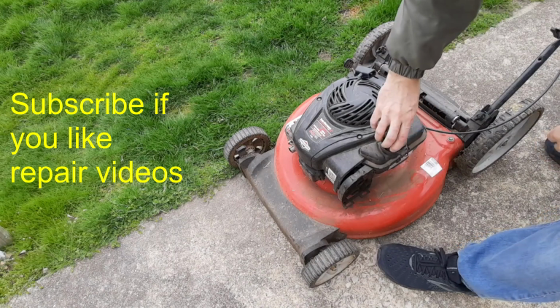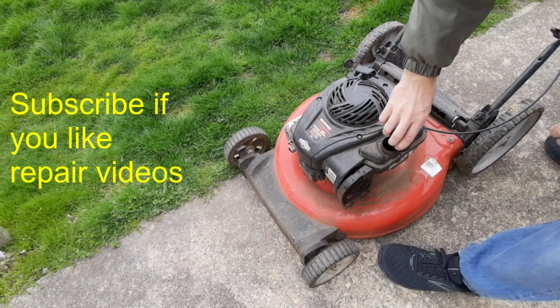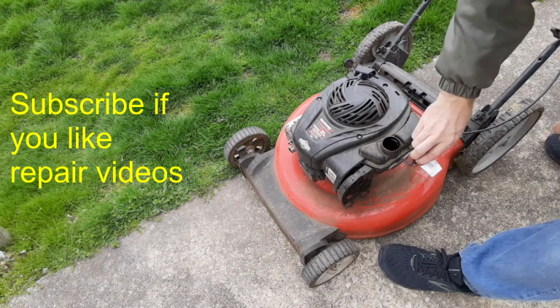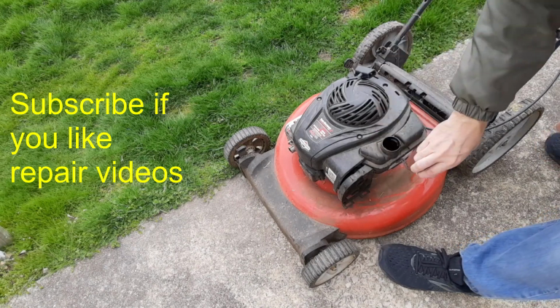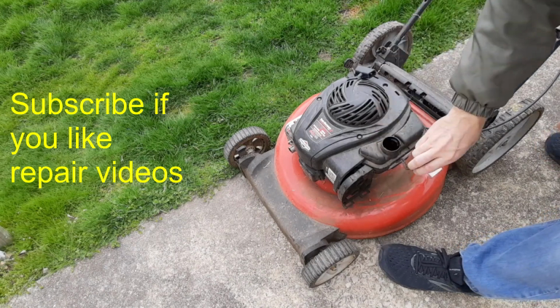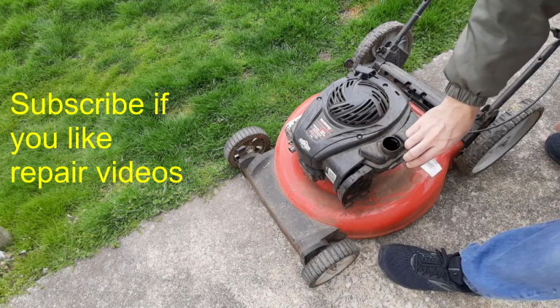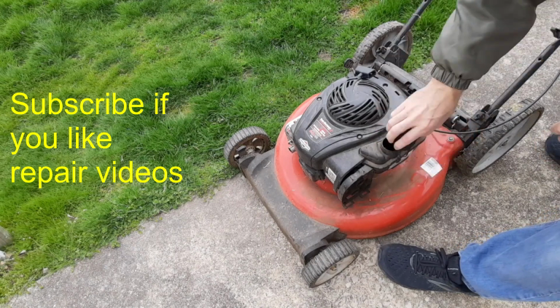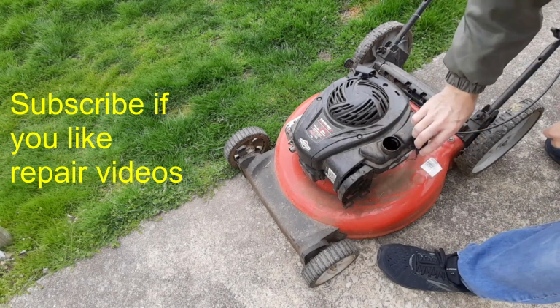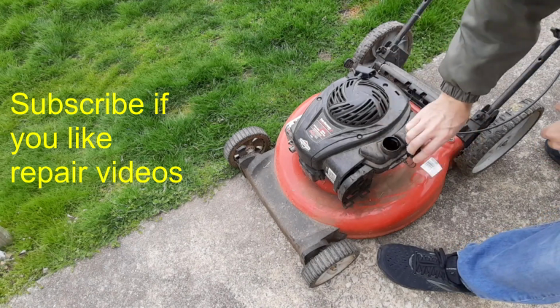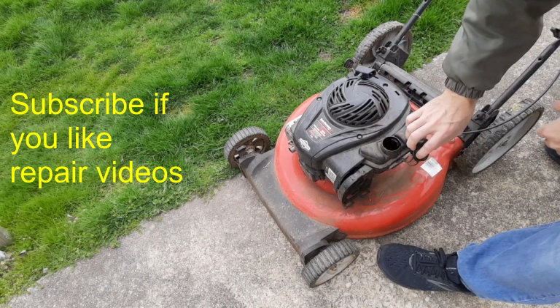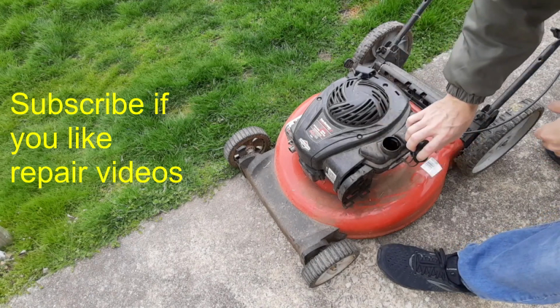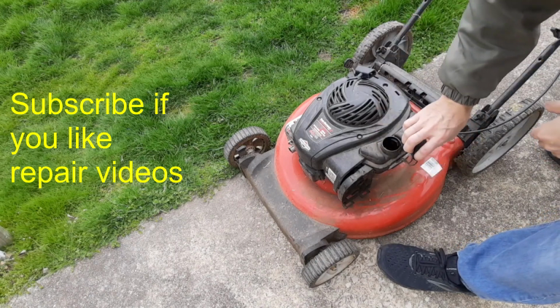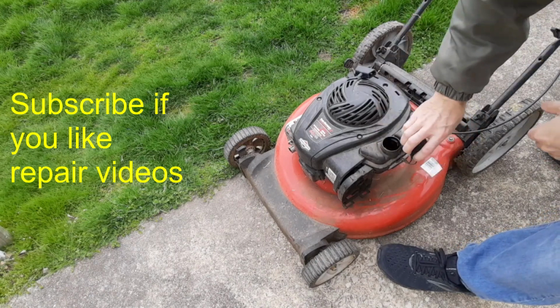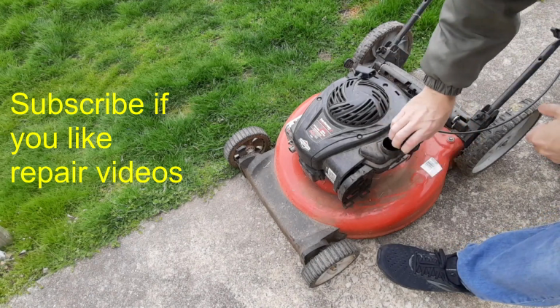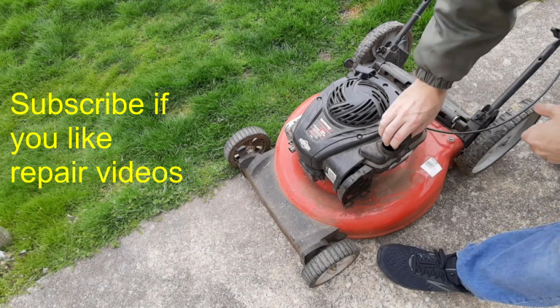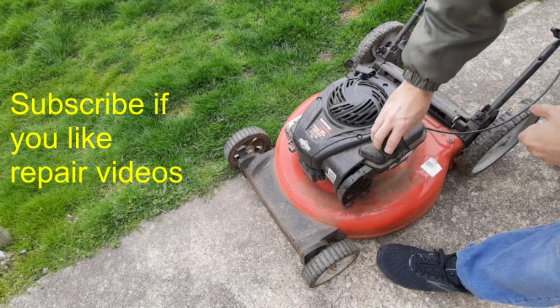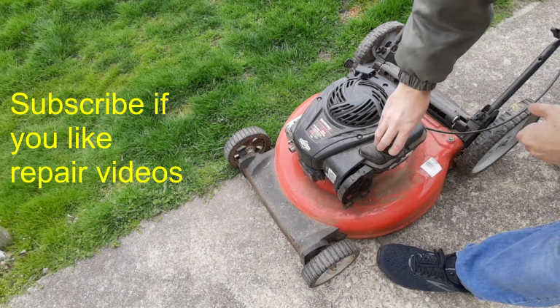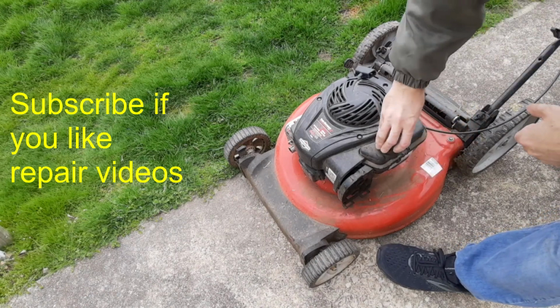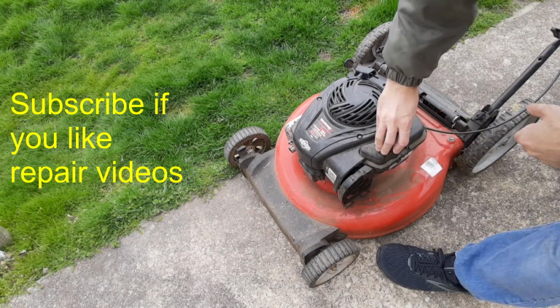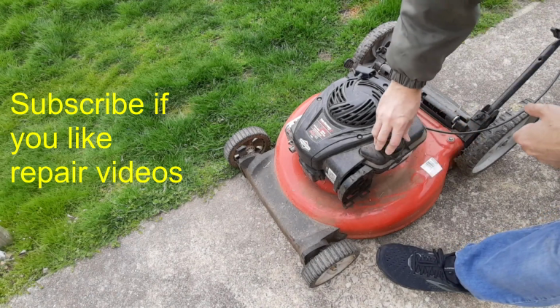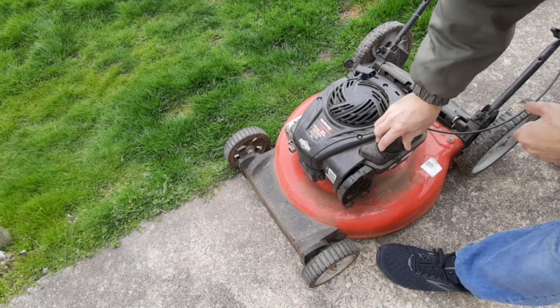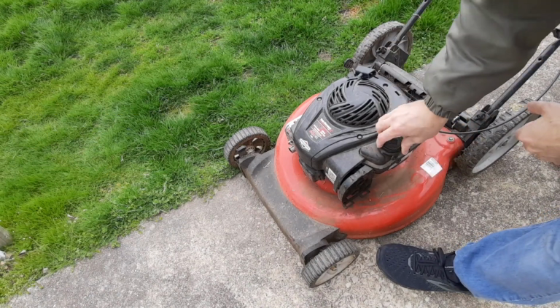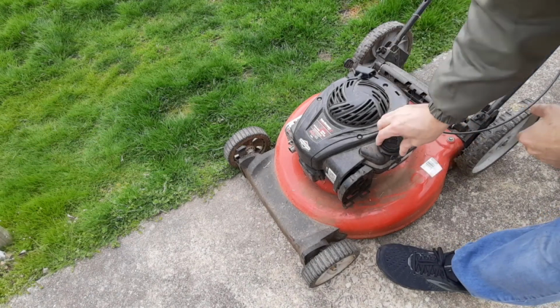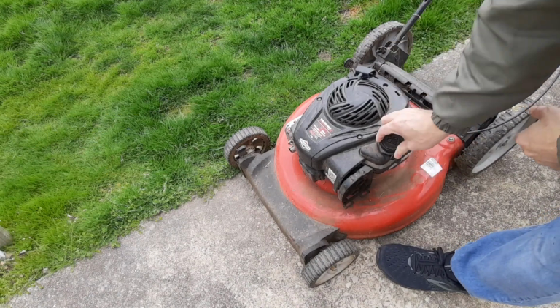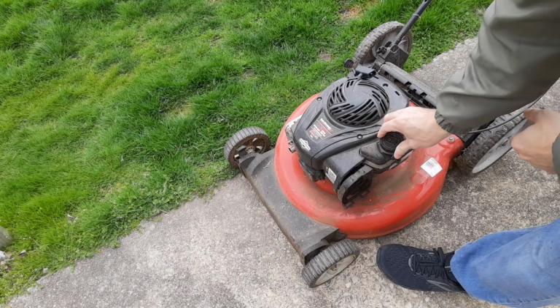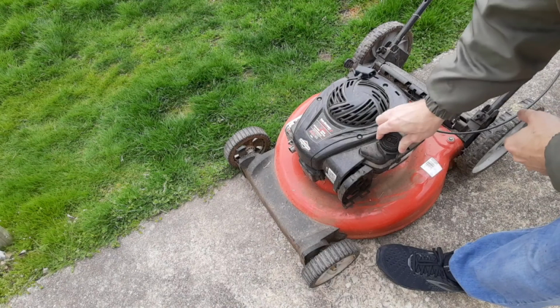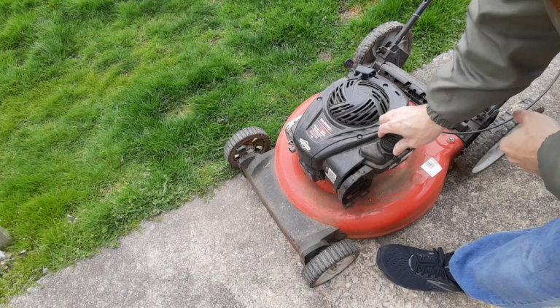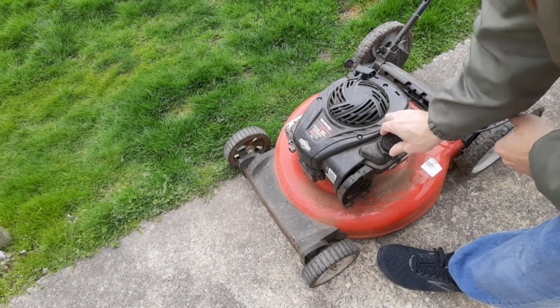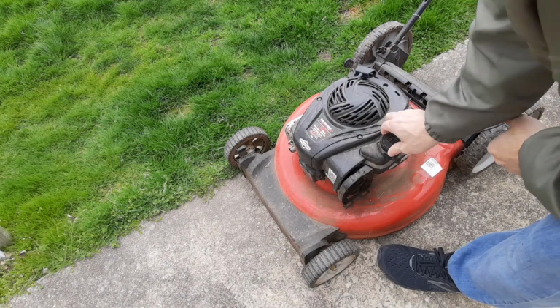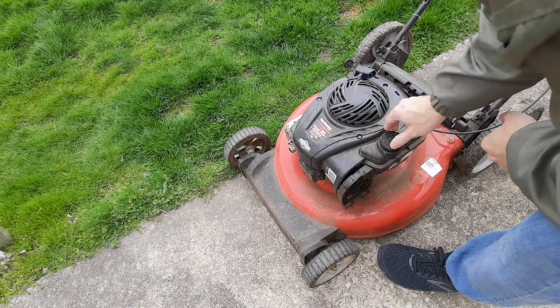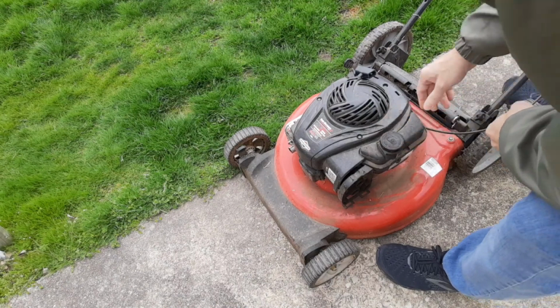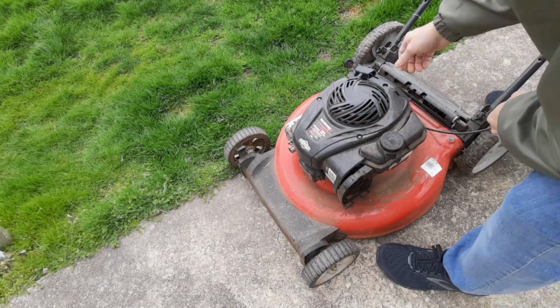I checked and there's gas, but I don't know how old it is, so we'll put some new gas in here just in case it was an old gas issue.